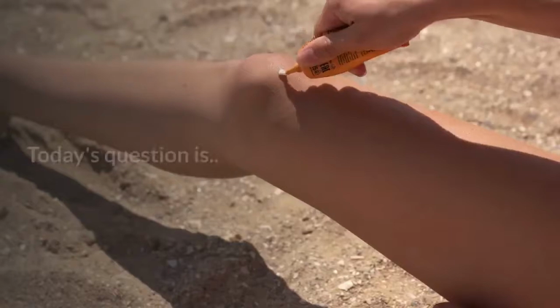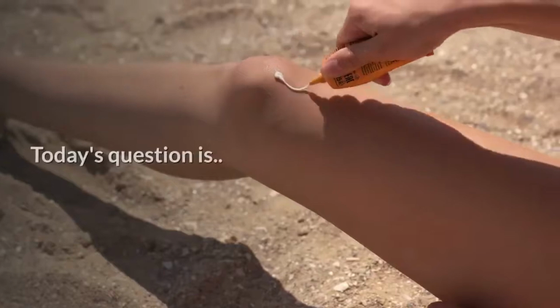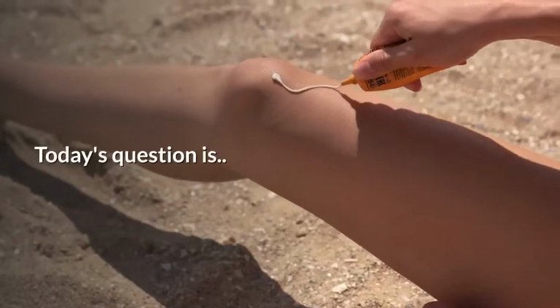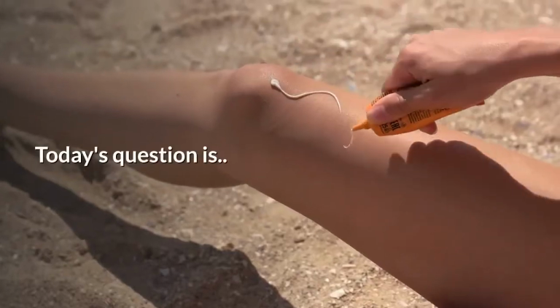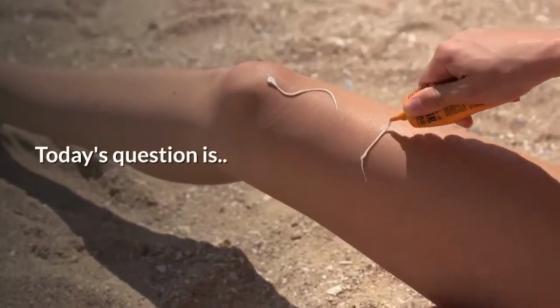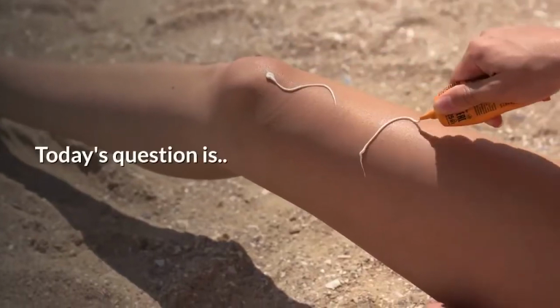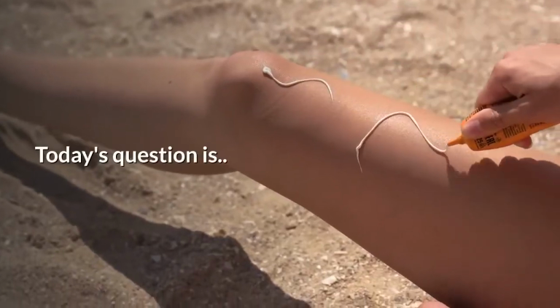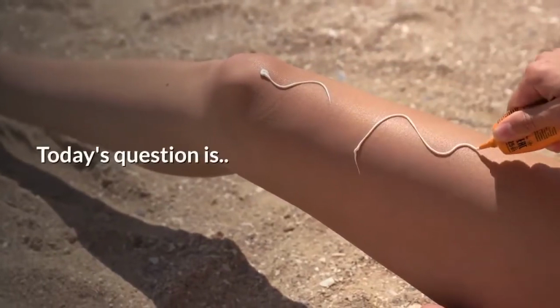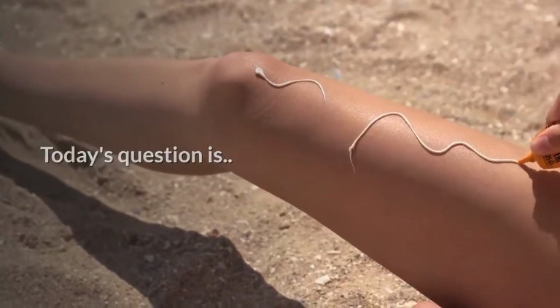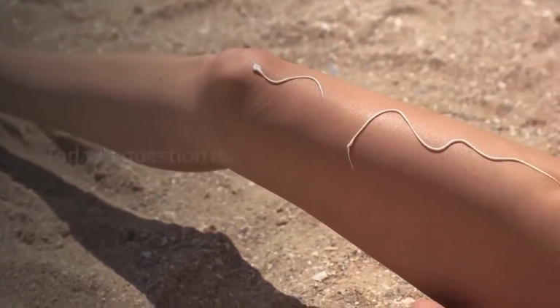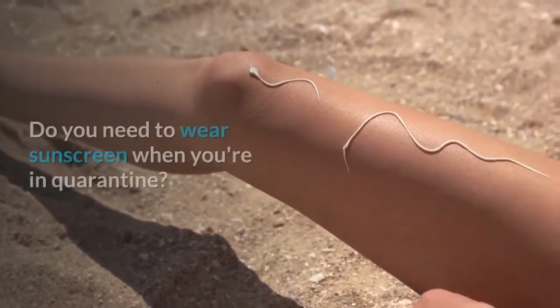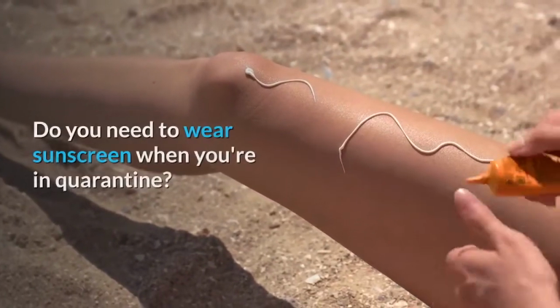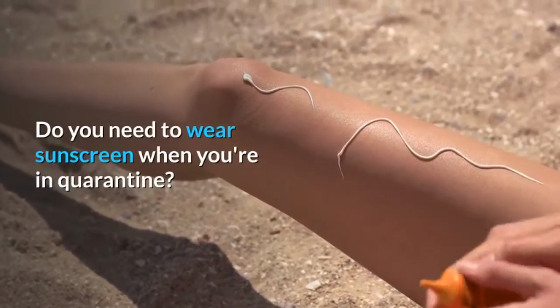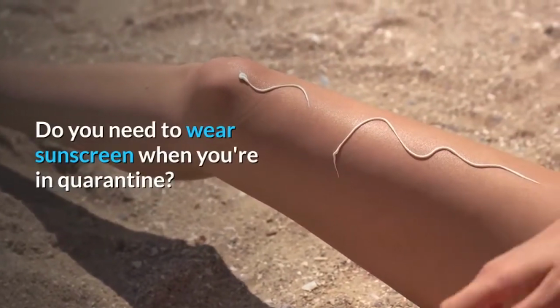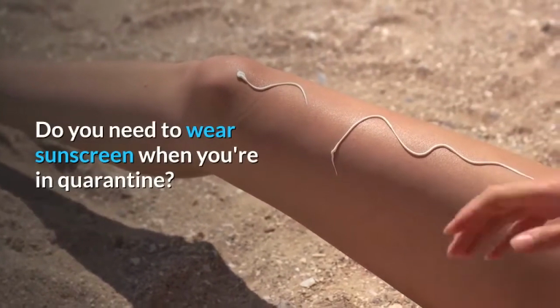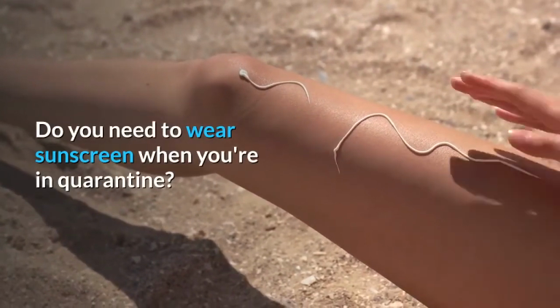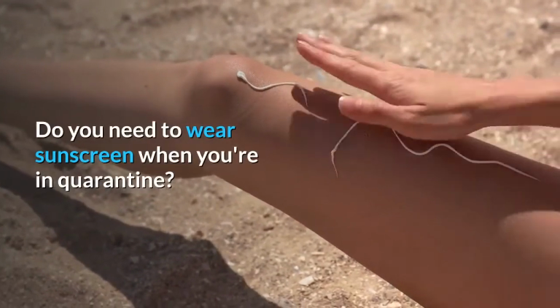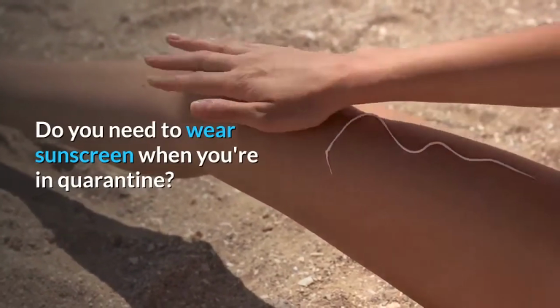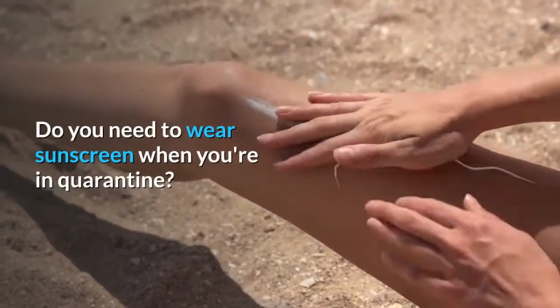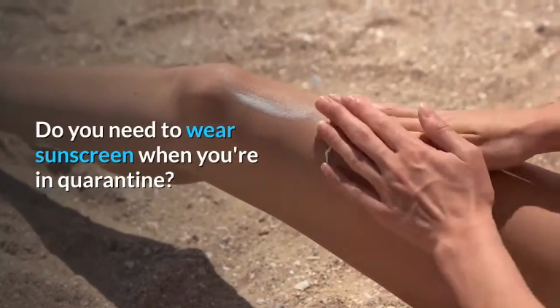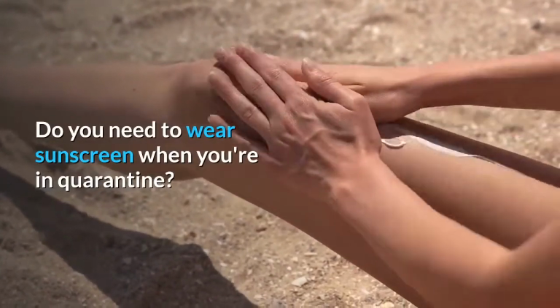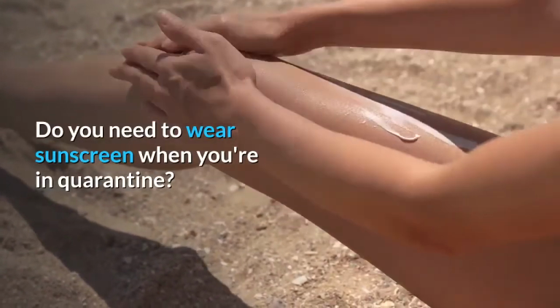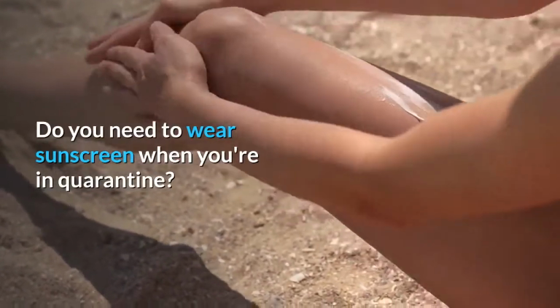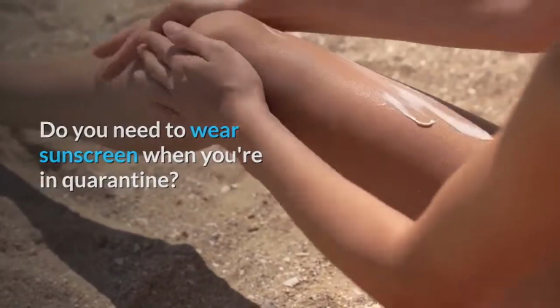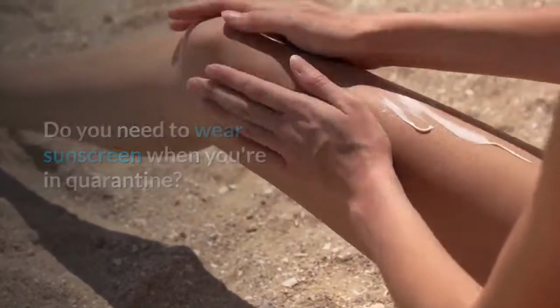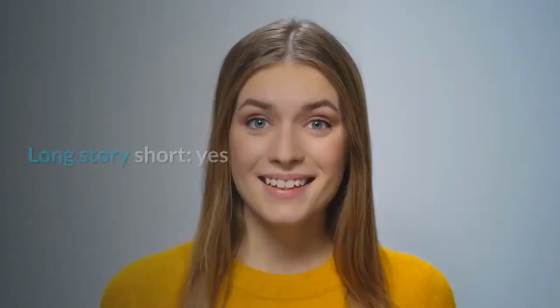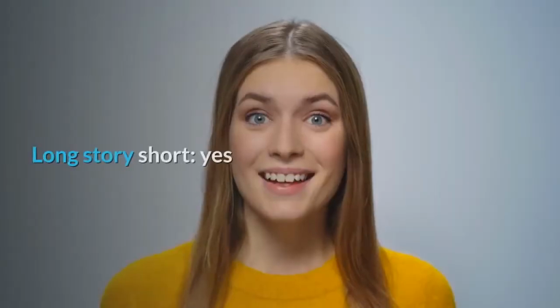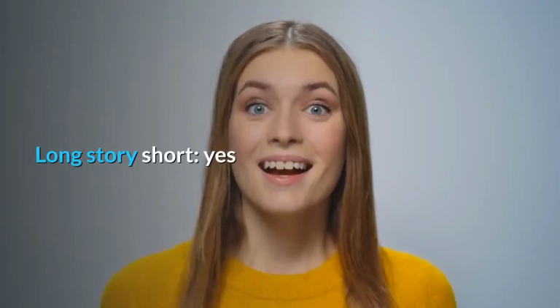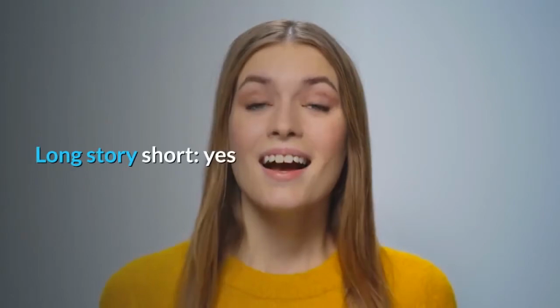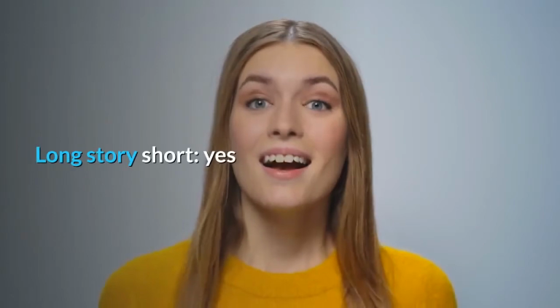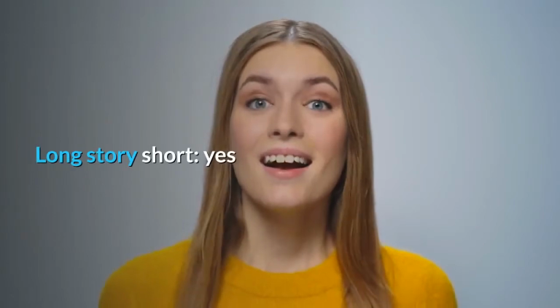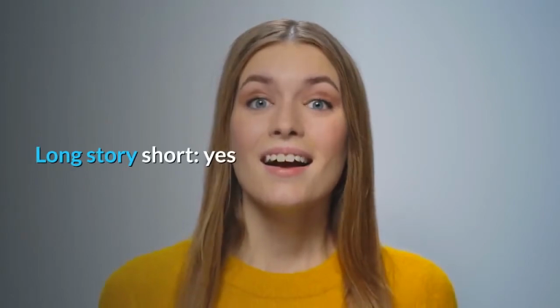Today's question is: do you need to wear sunscreen when you're in quarantine? Long story short, yes.